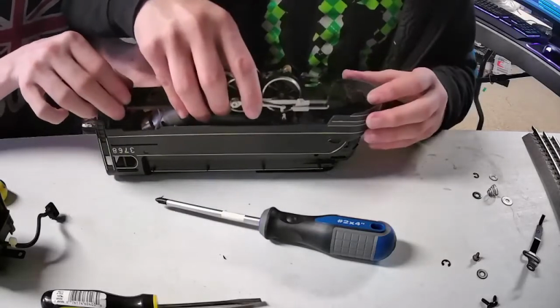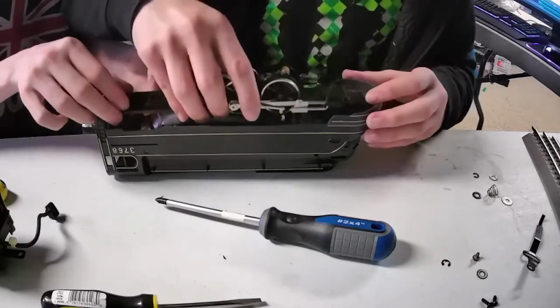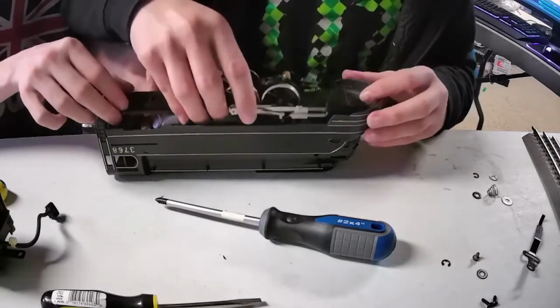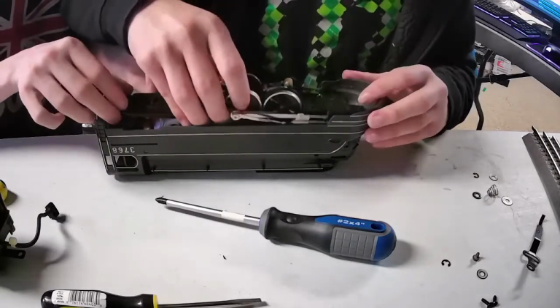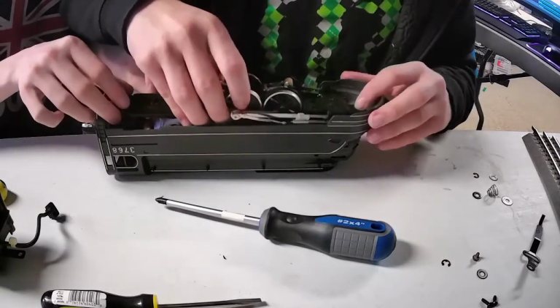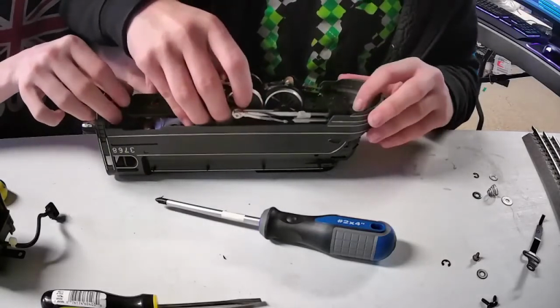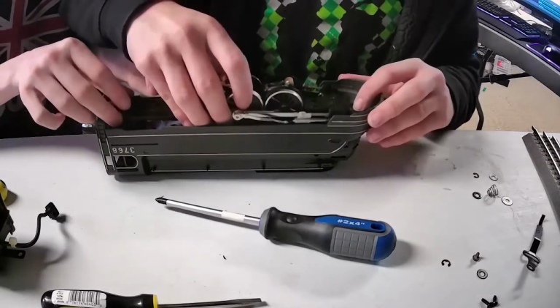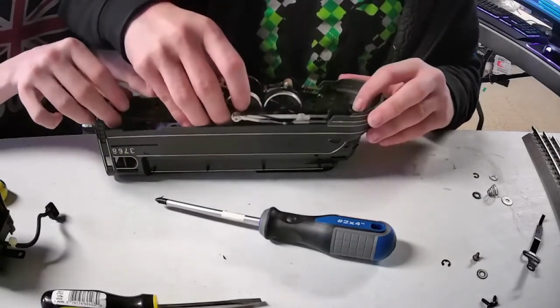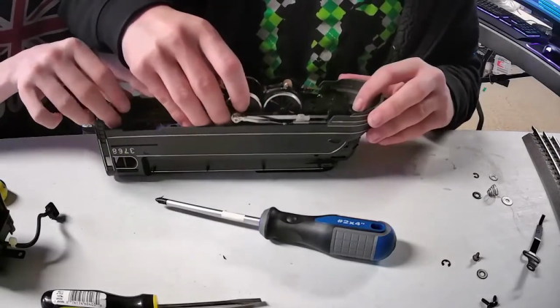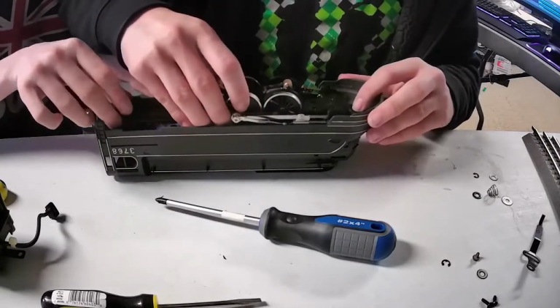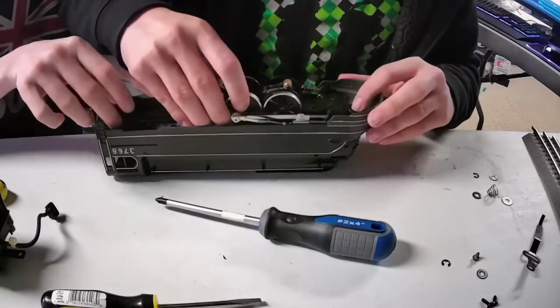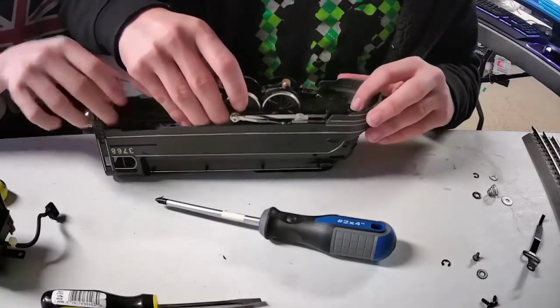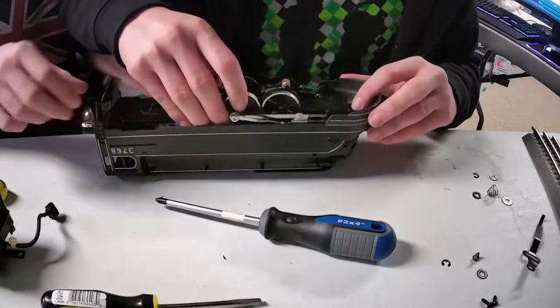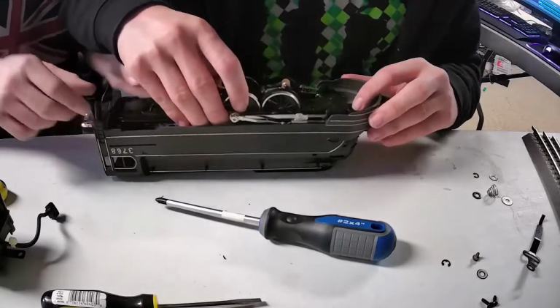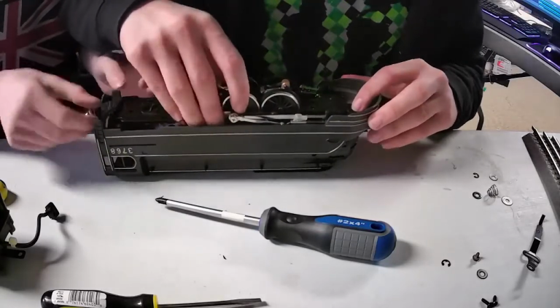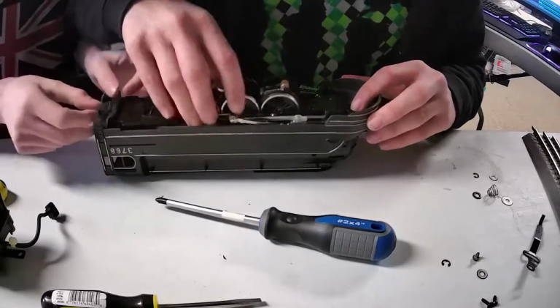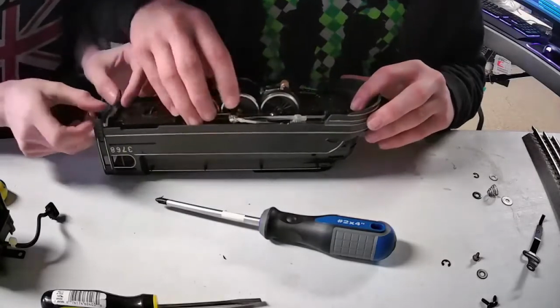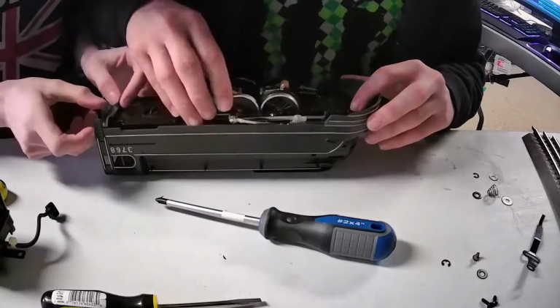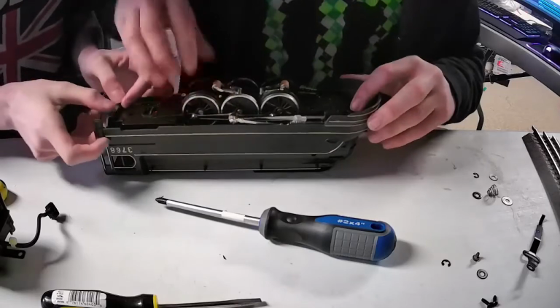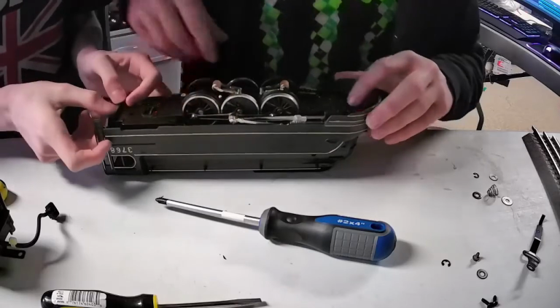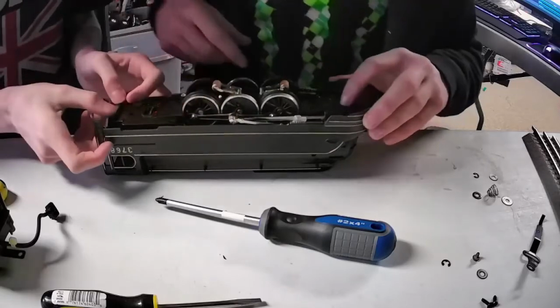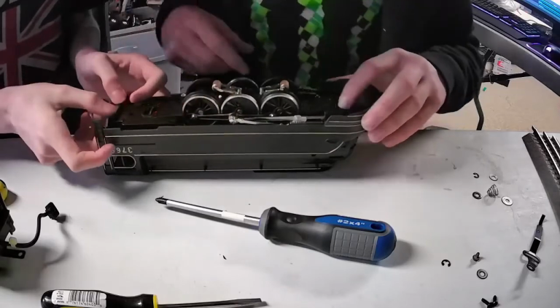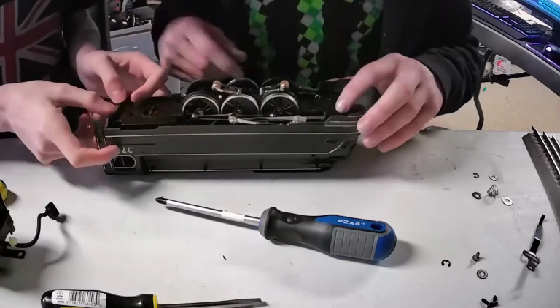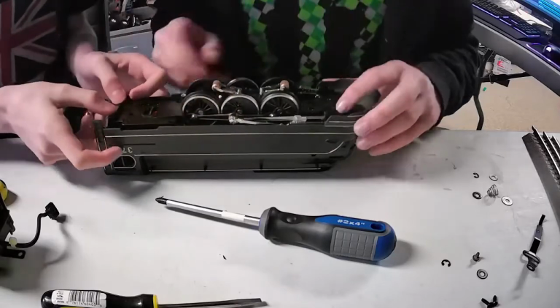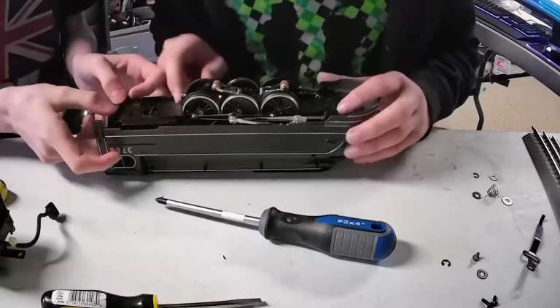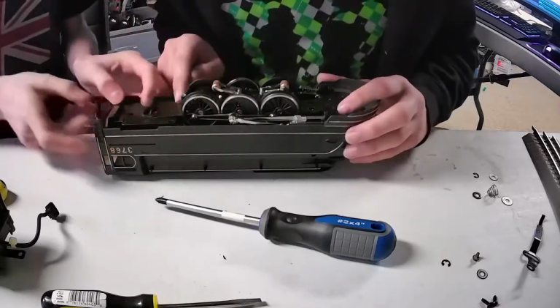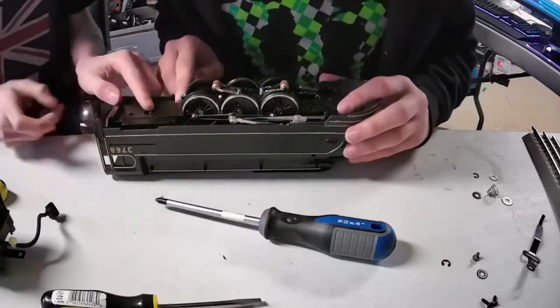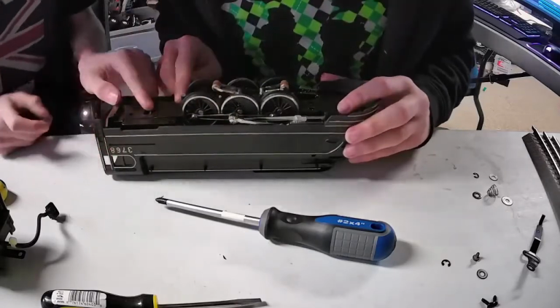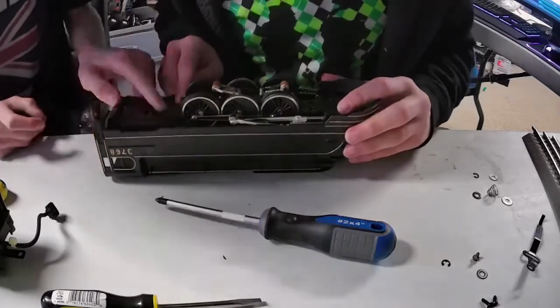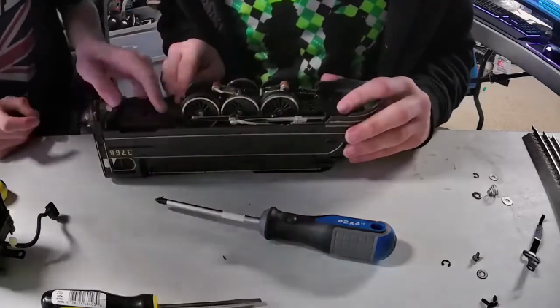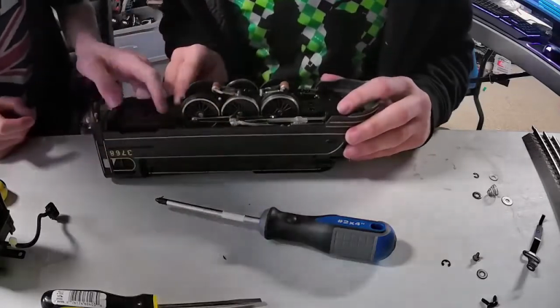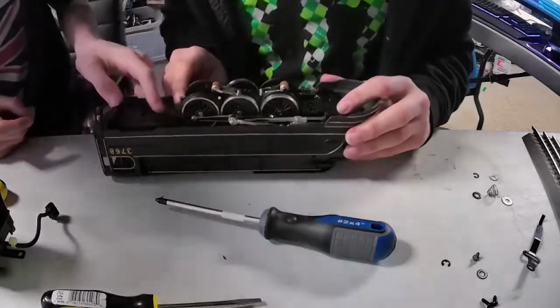It's like surgery — you've got to be very gentle. We're lined up — oh my, it locks in perfectly.